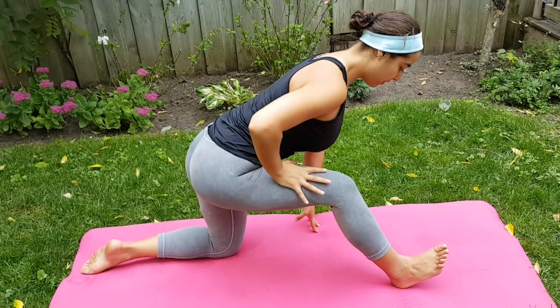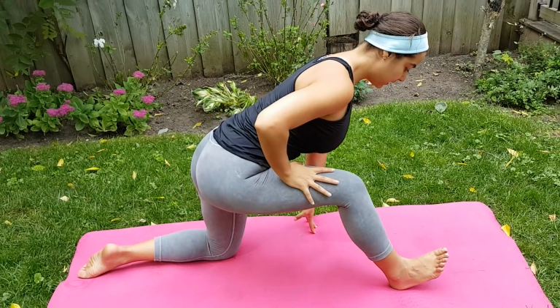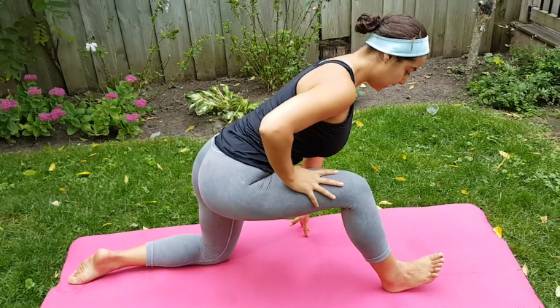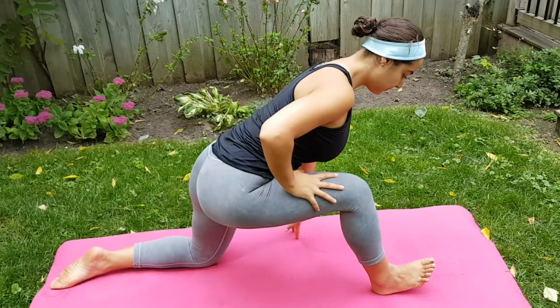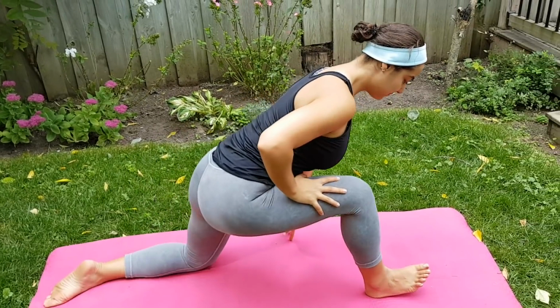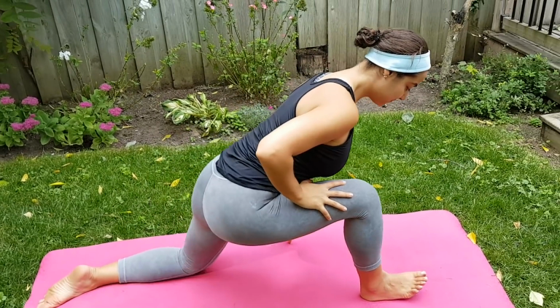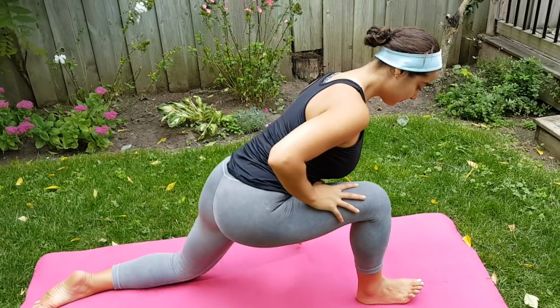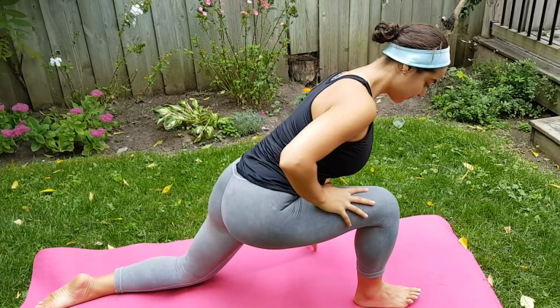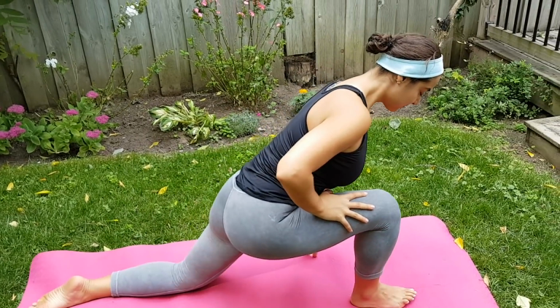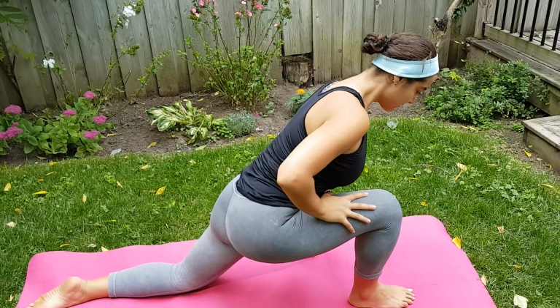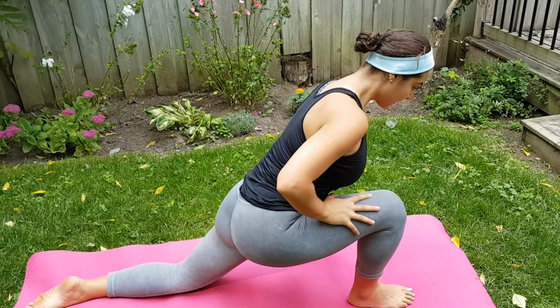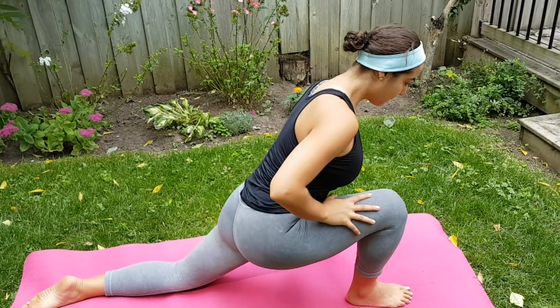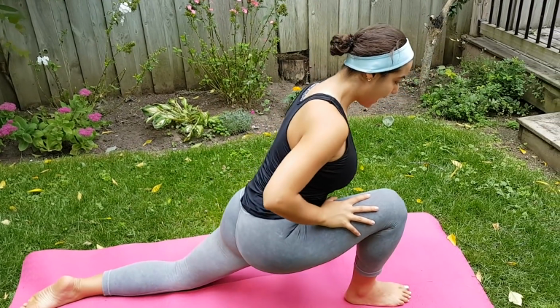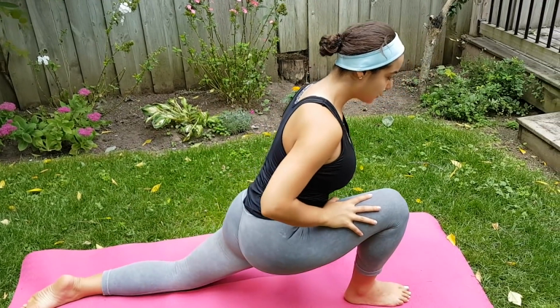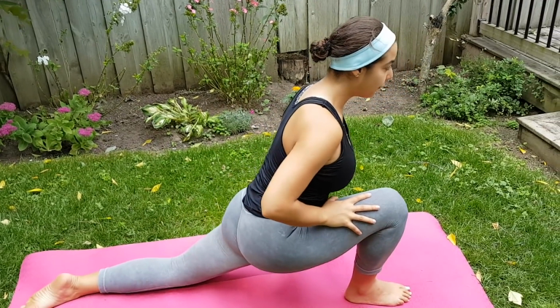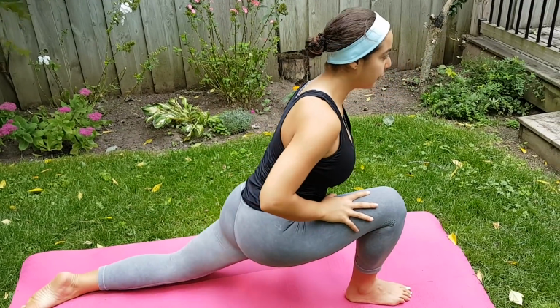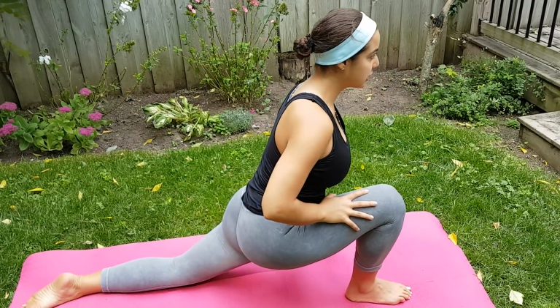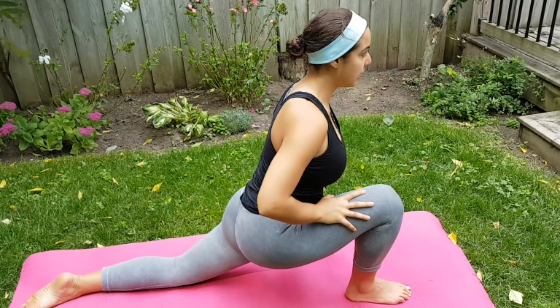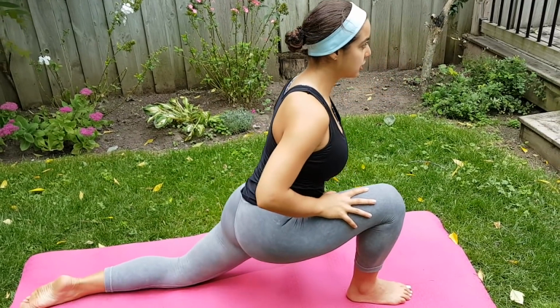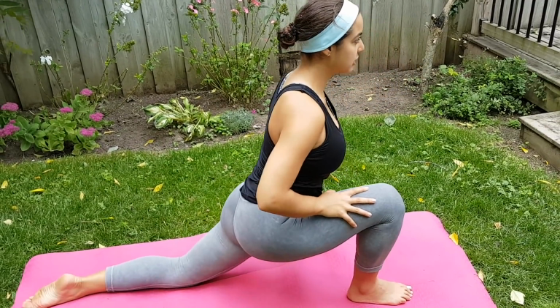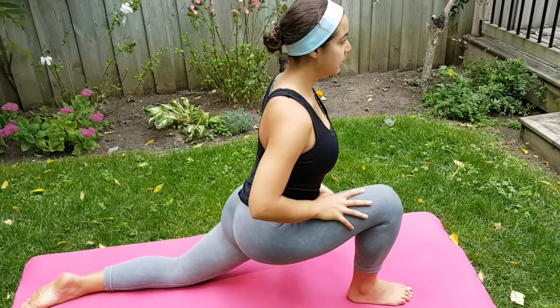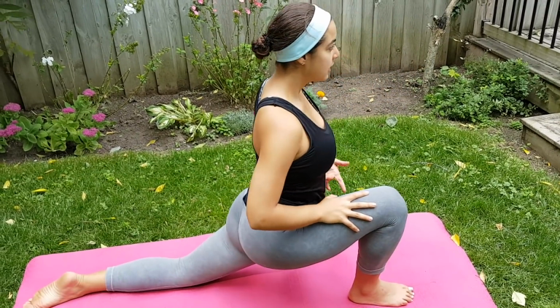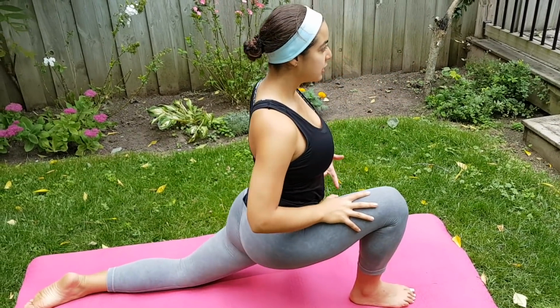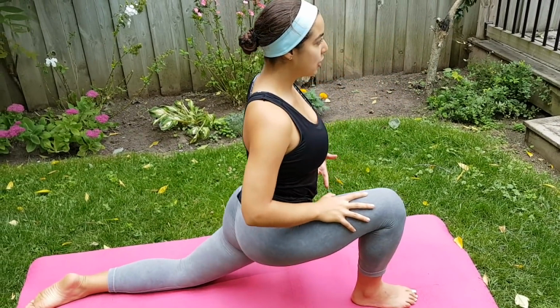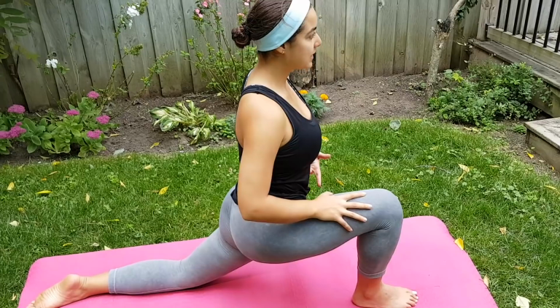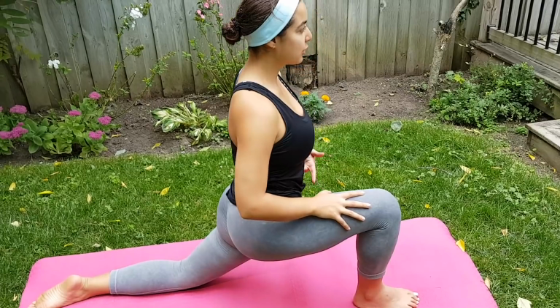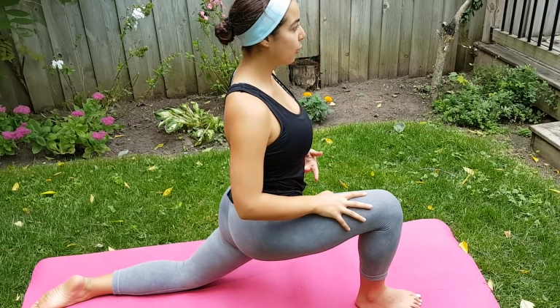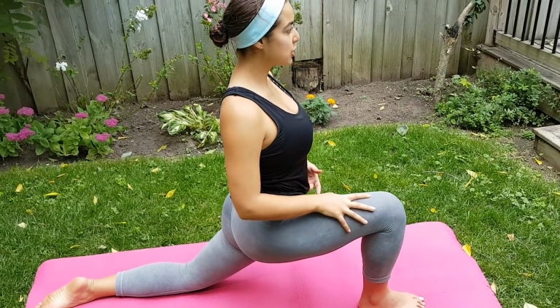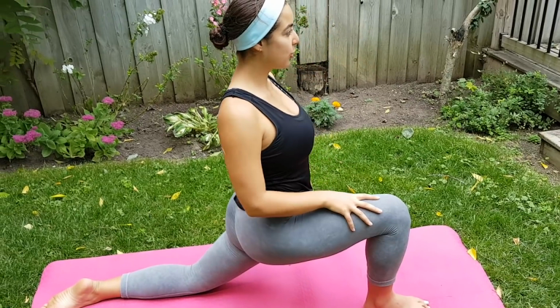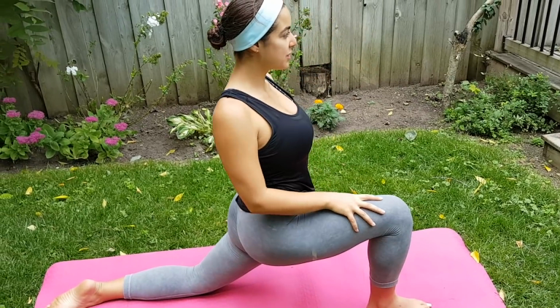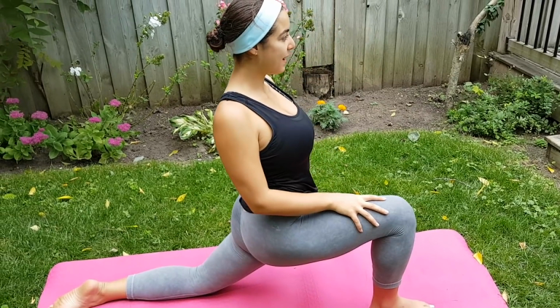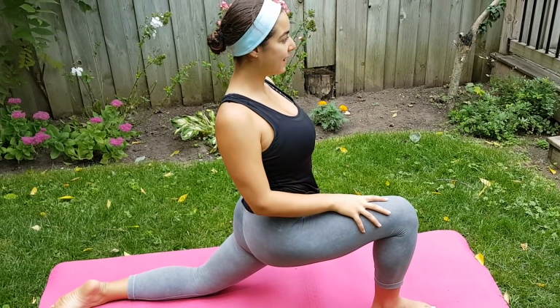Inhale, bend the knee, back to that first stretch — contracting the core, shoulders back.